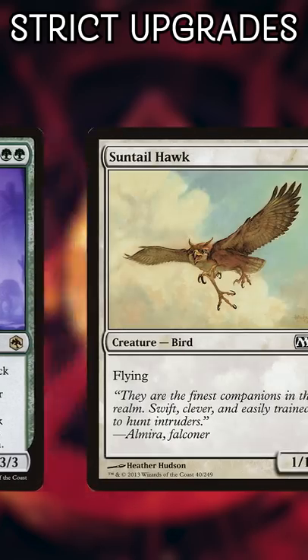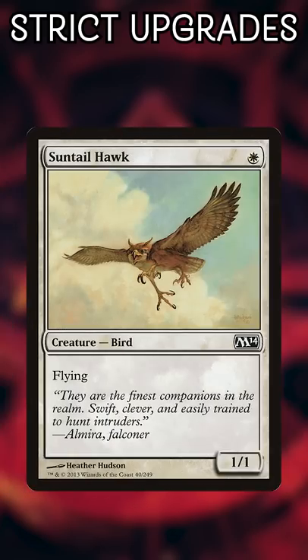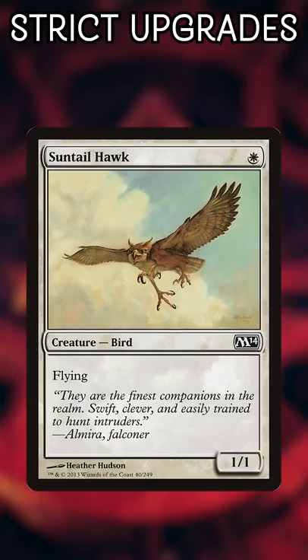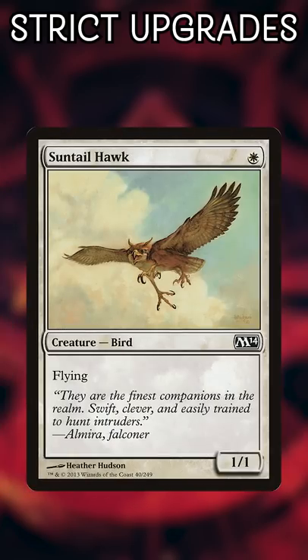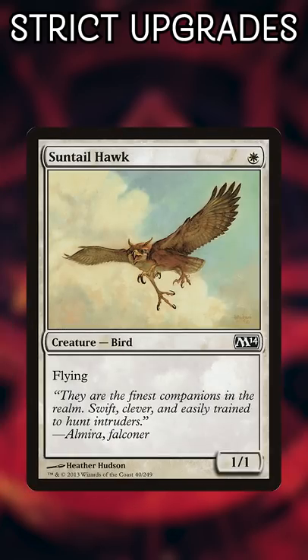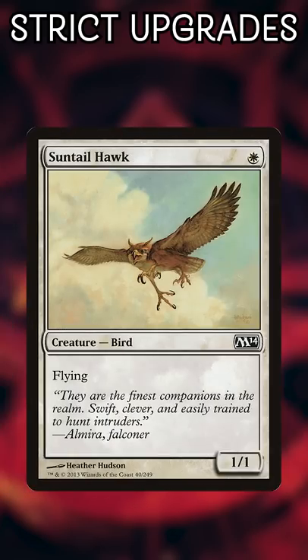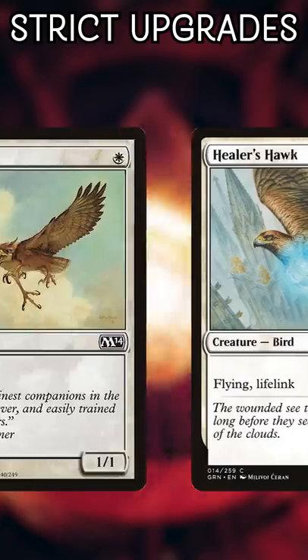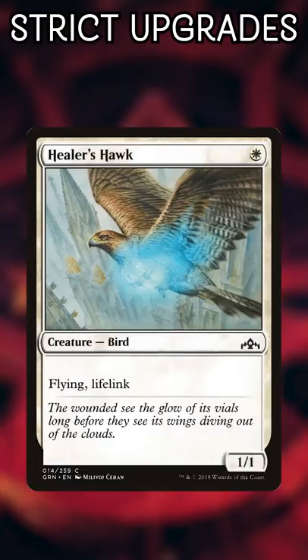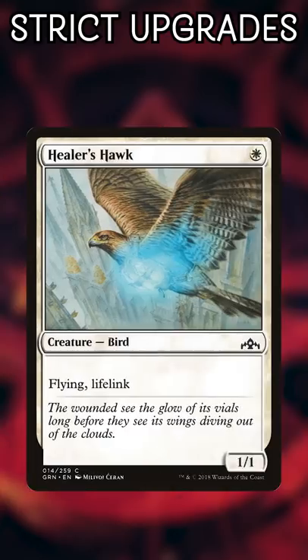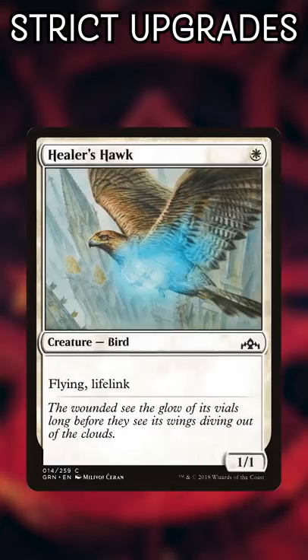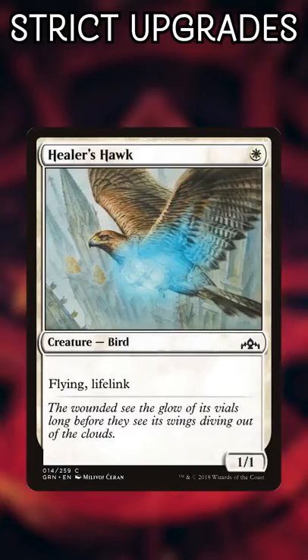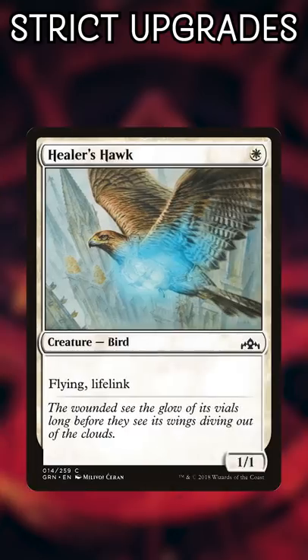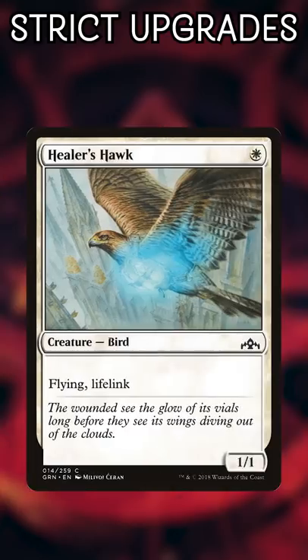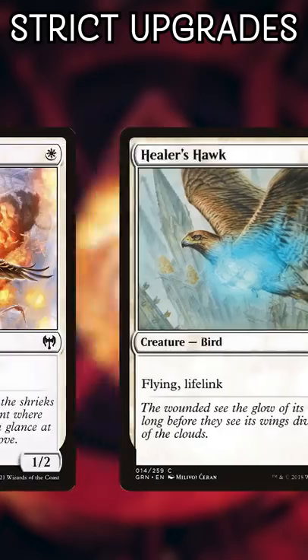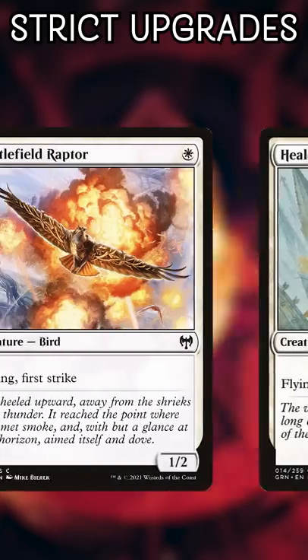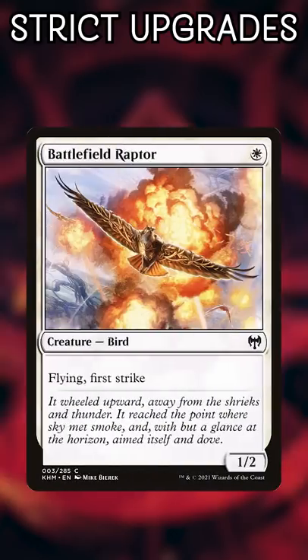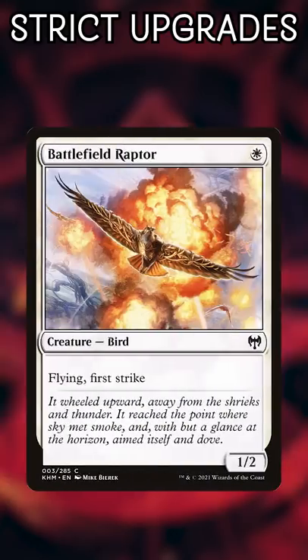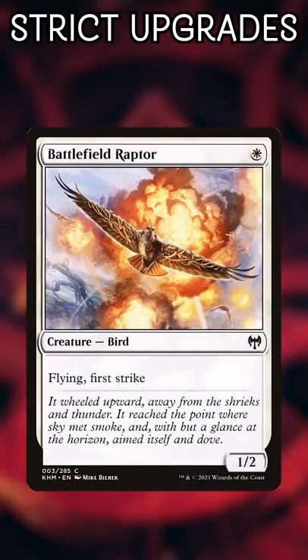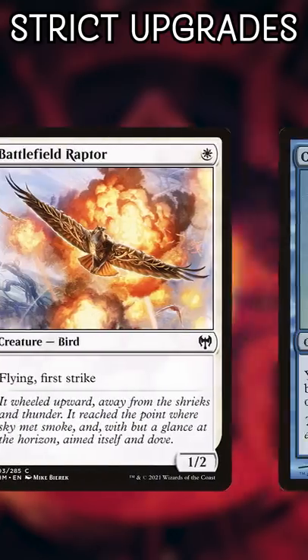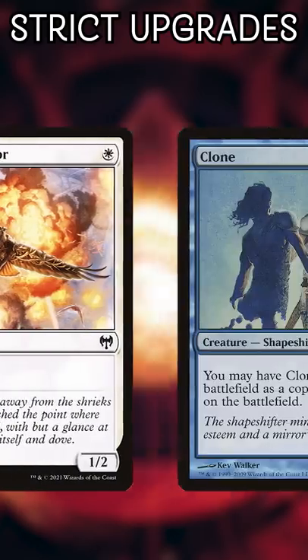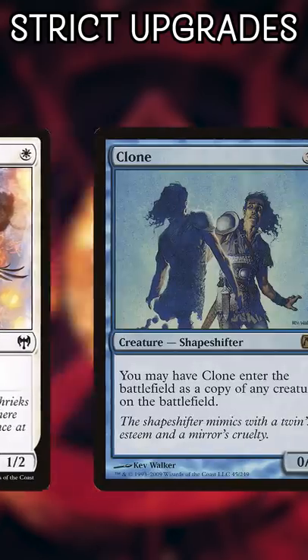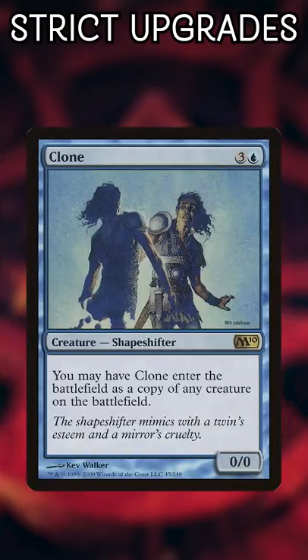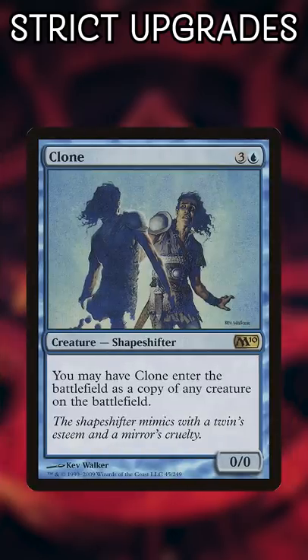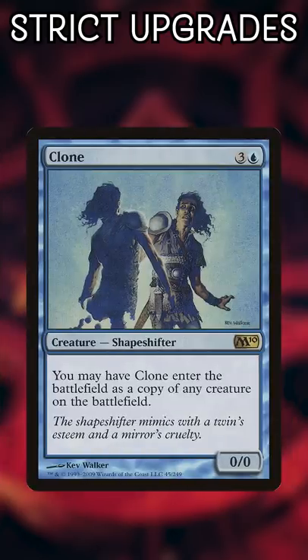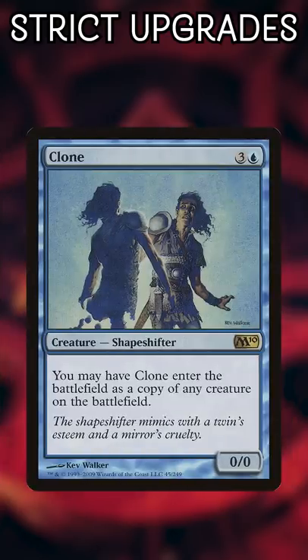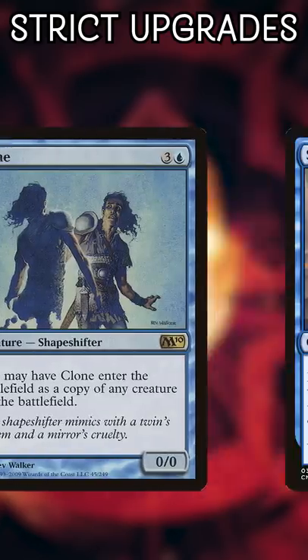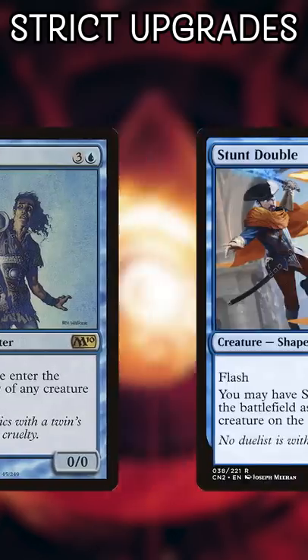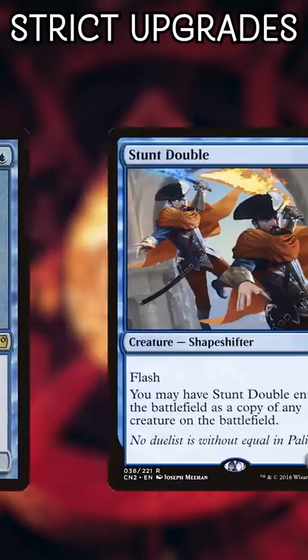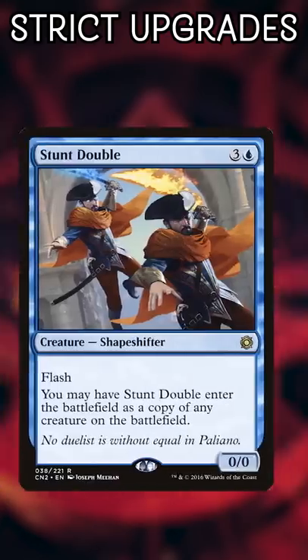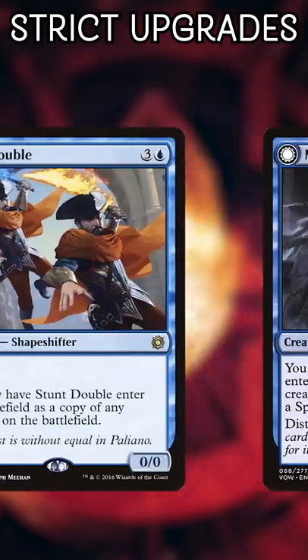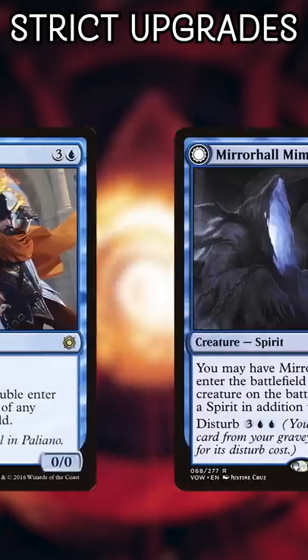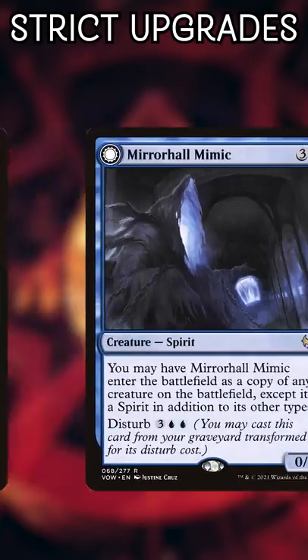Suntail Hawk eventually became Healer's Hawk, which also turned into Battlefield Raptor. Clone? Nah, try Stunt Double or Mirrorhall Mimic.